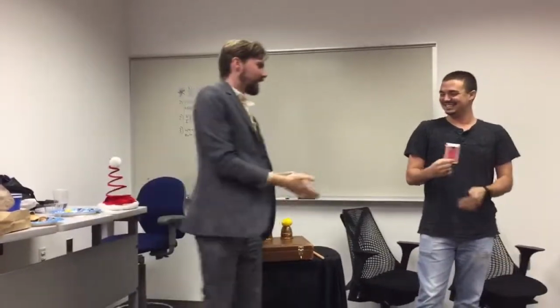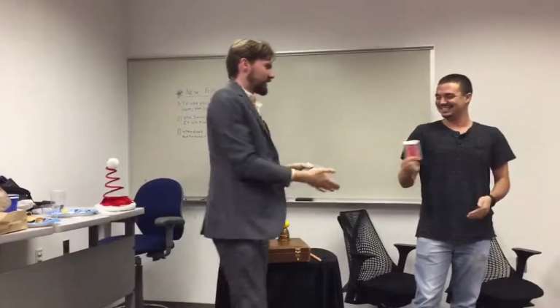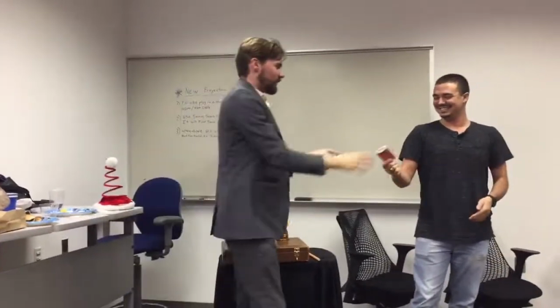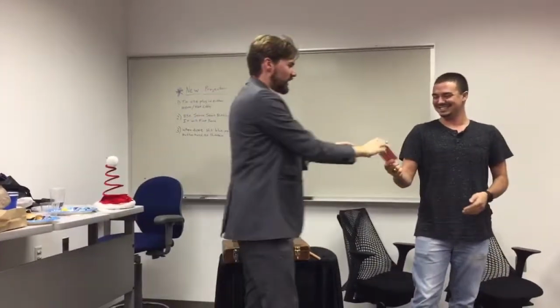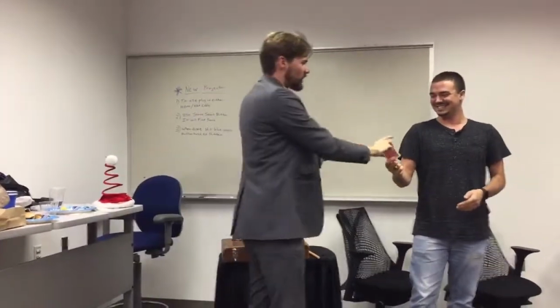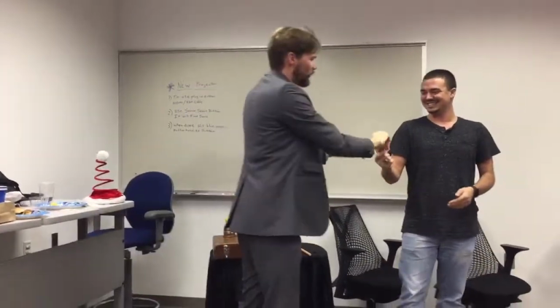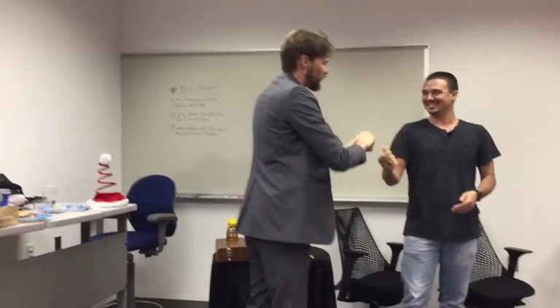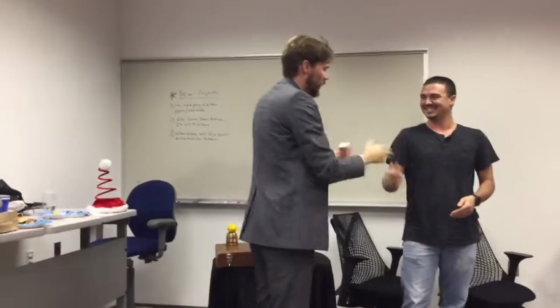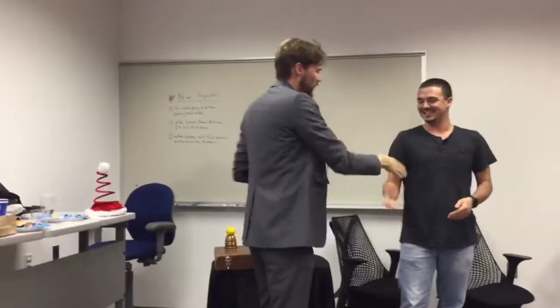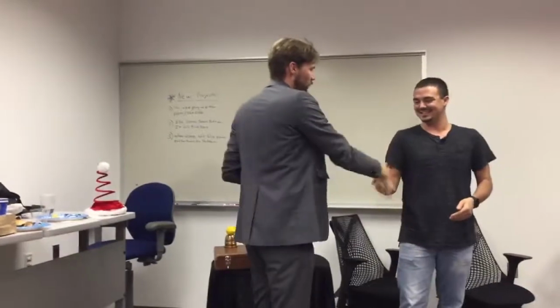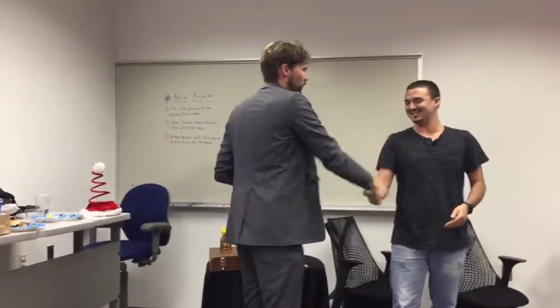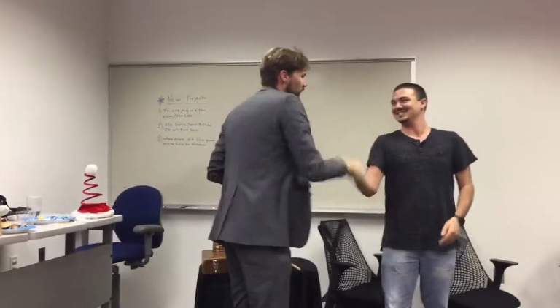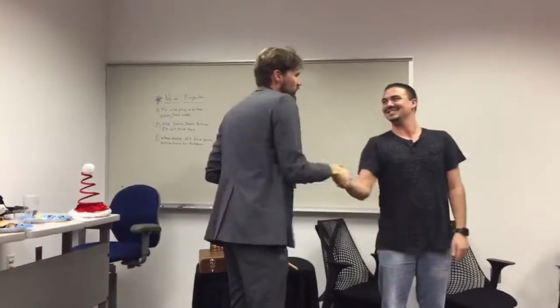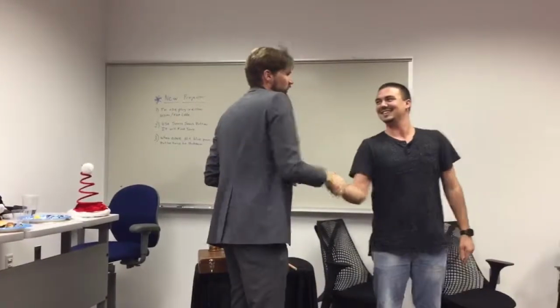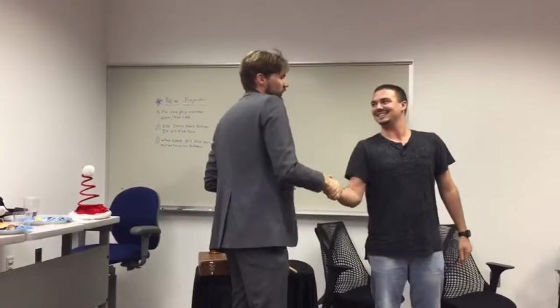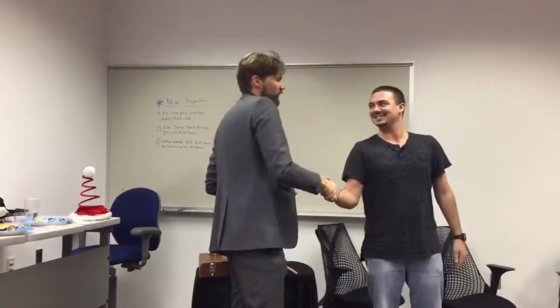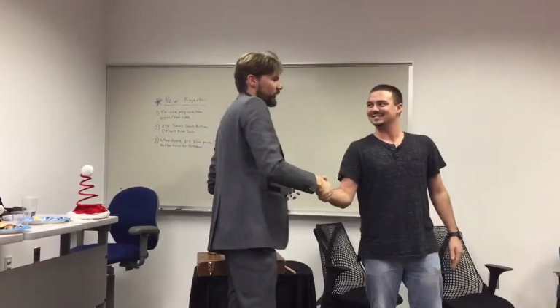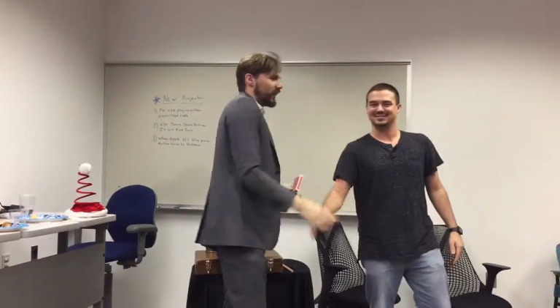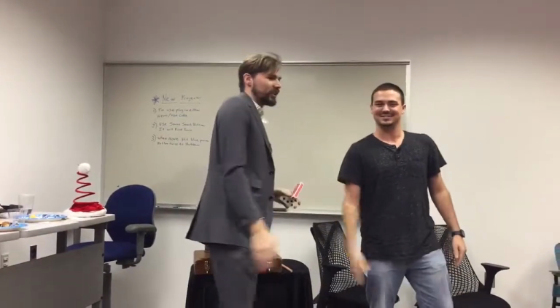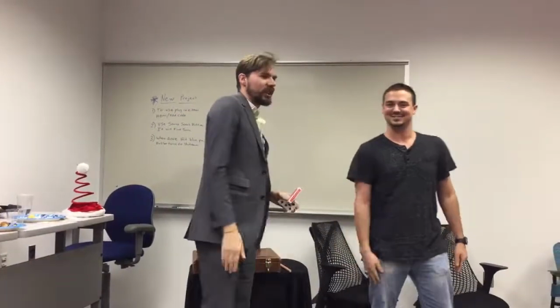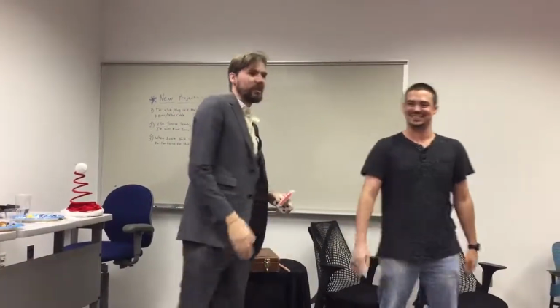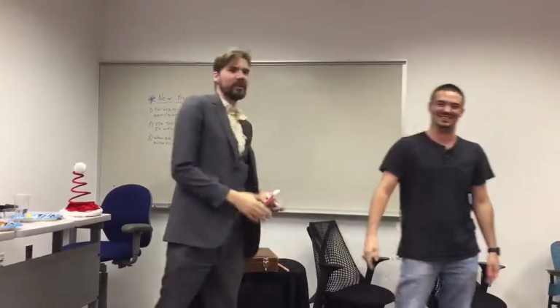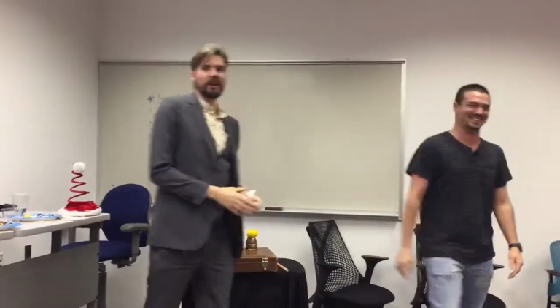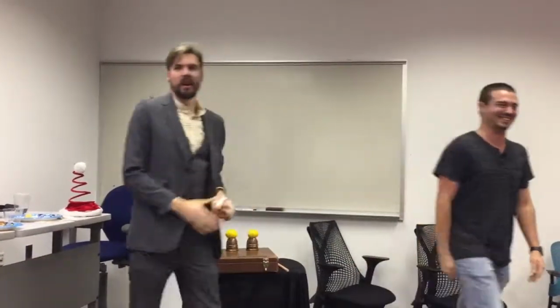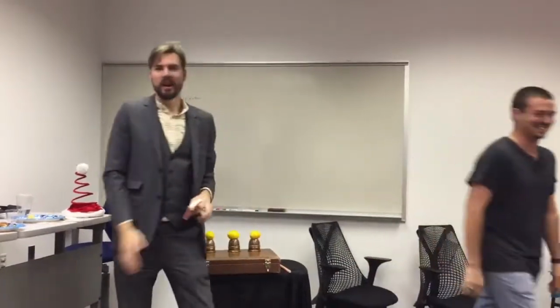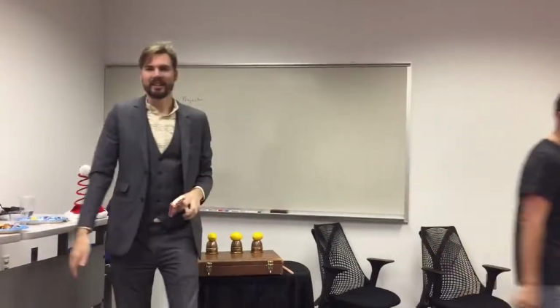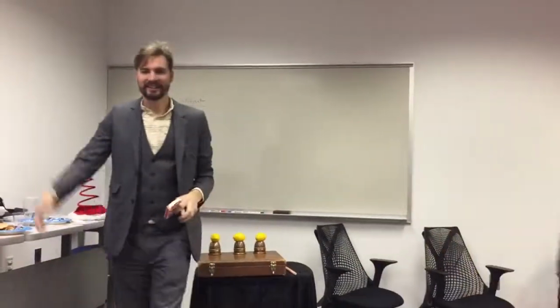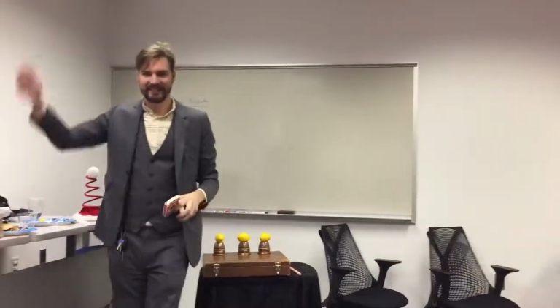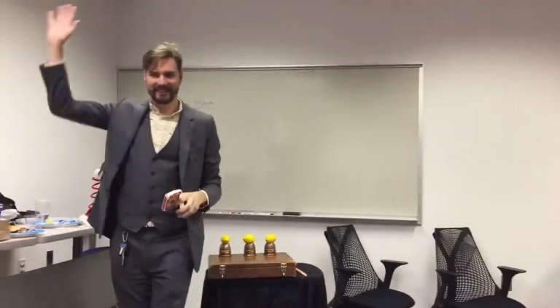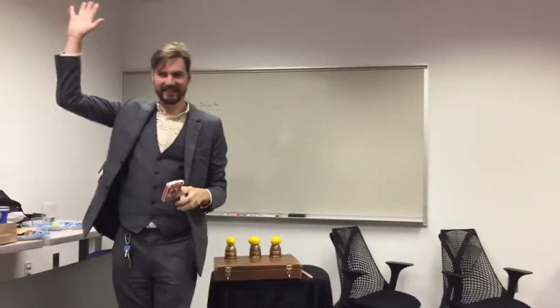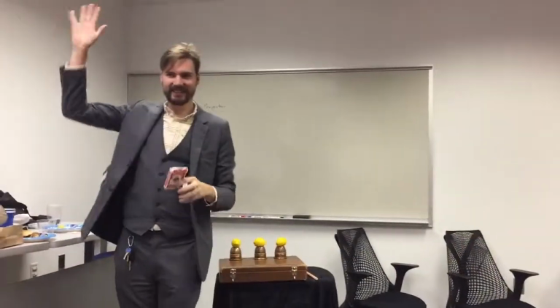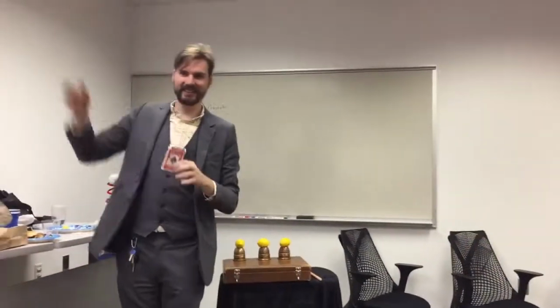Awesome. Thank you so much for helping me out, Brad. Brad, great job. Brad is going great.